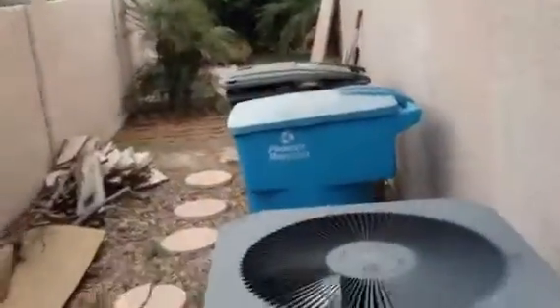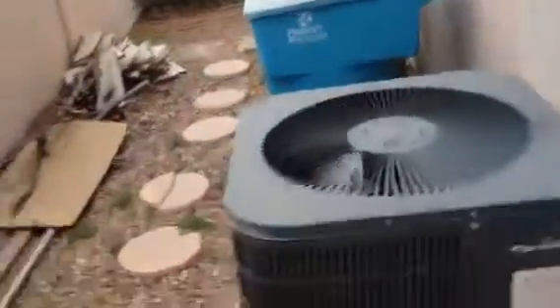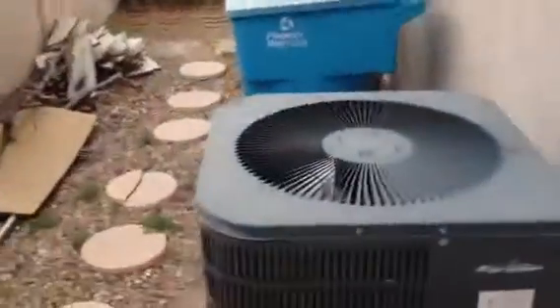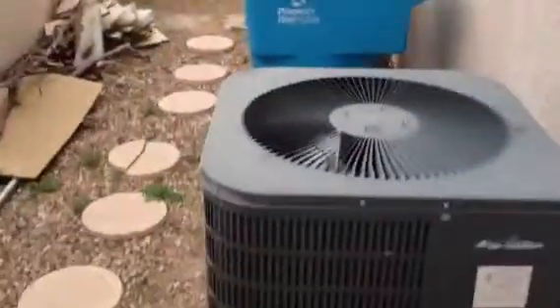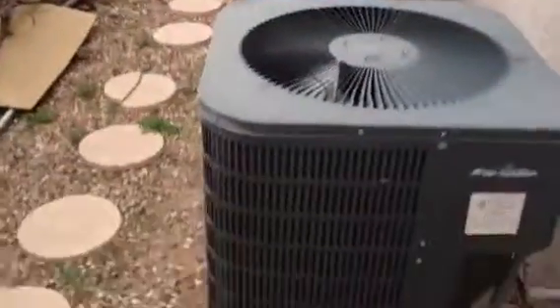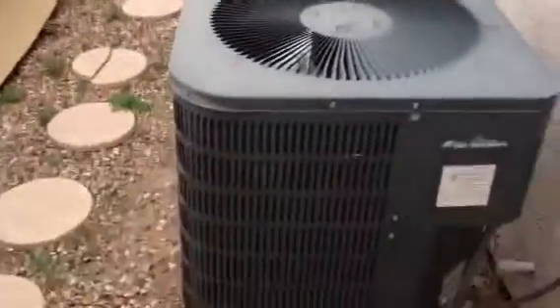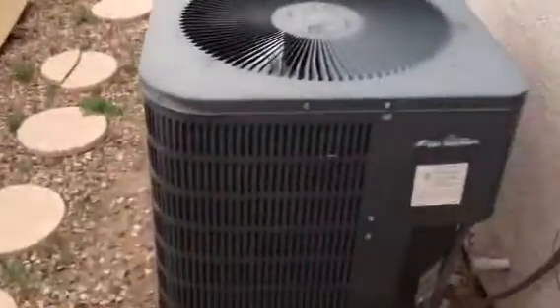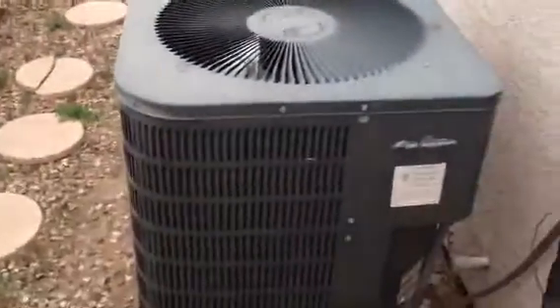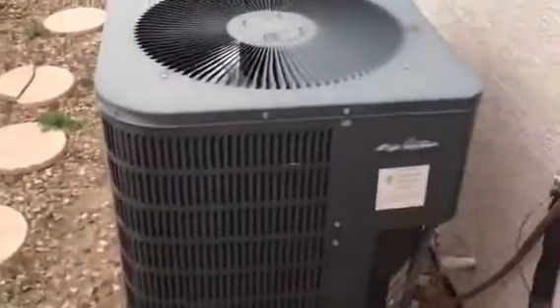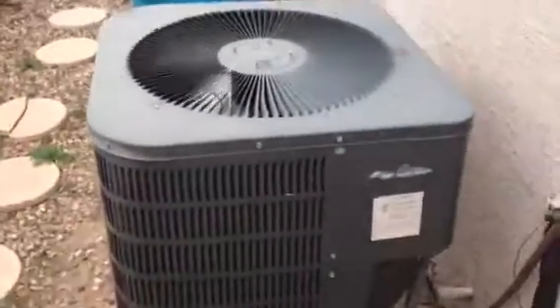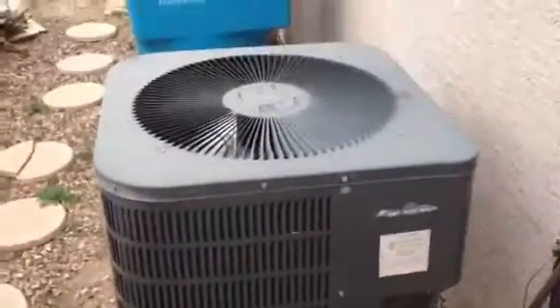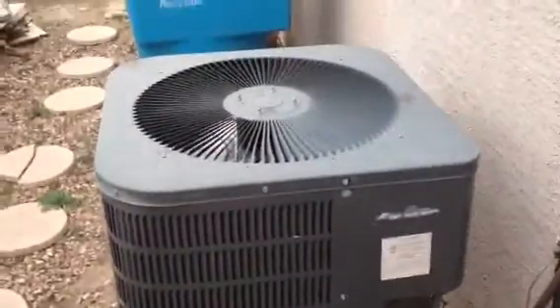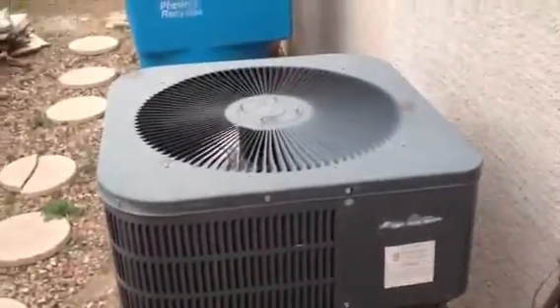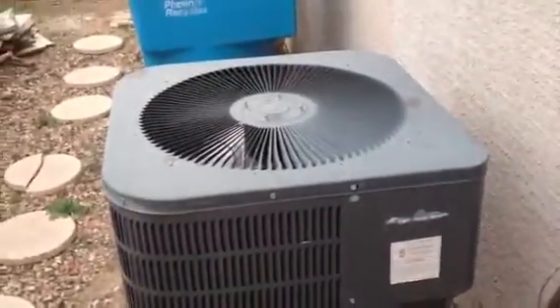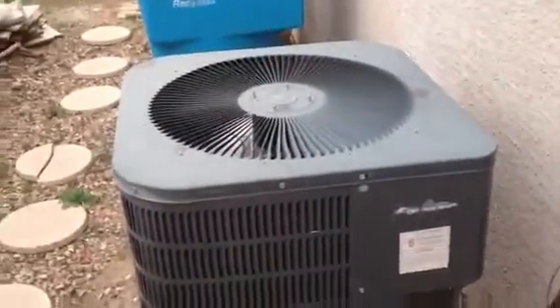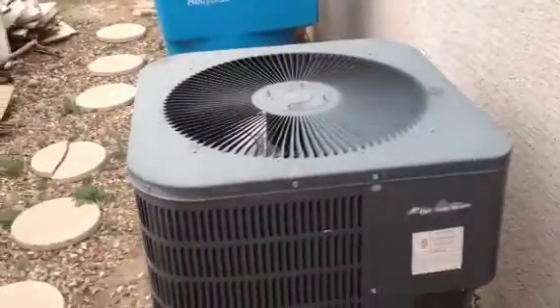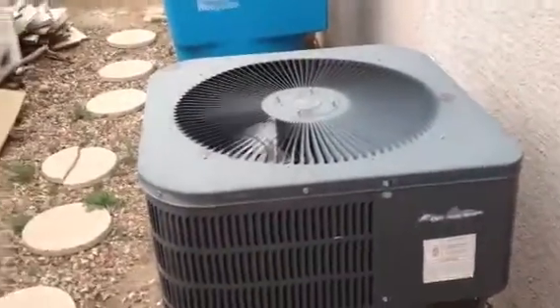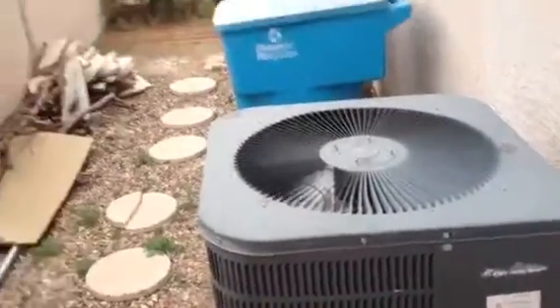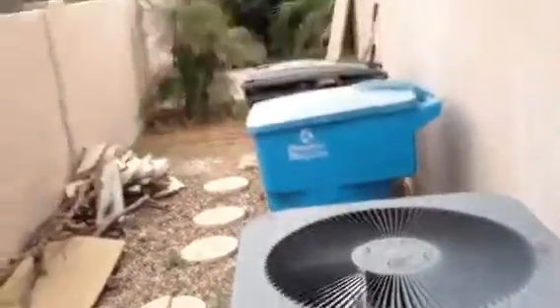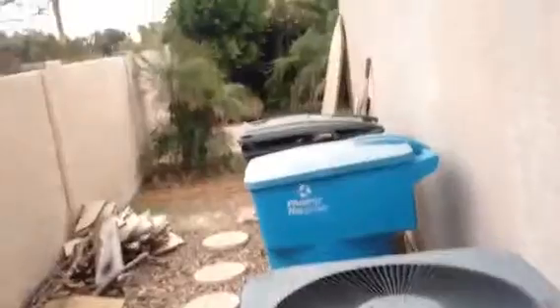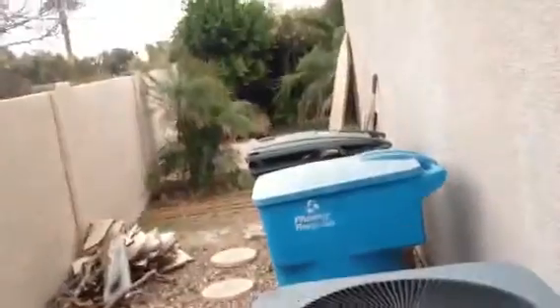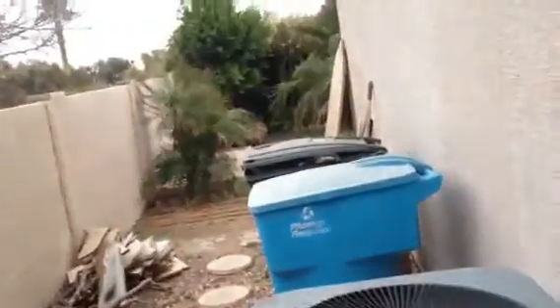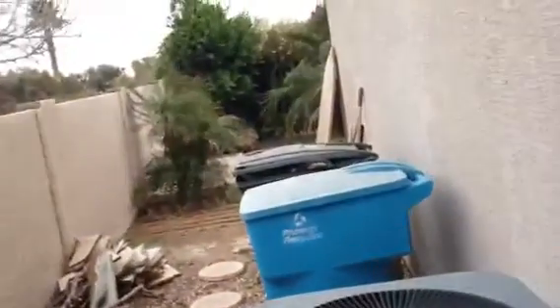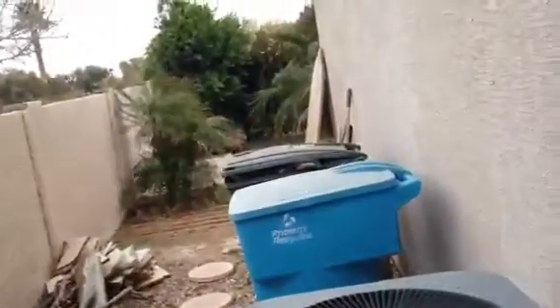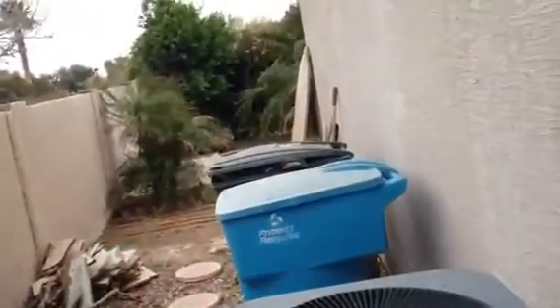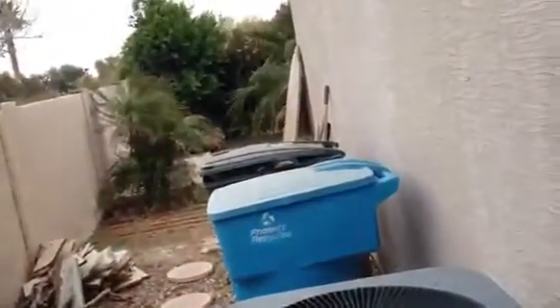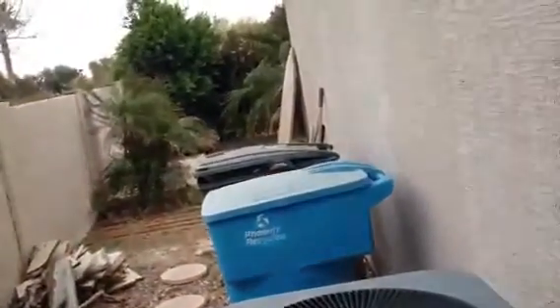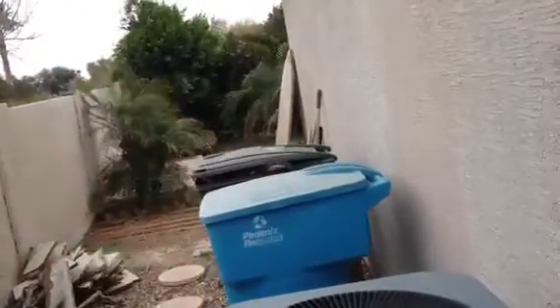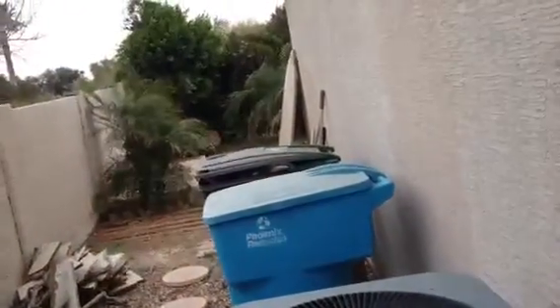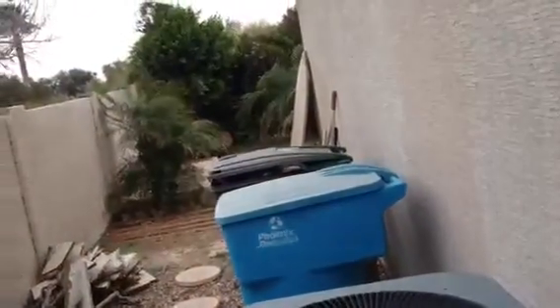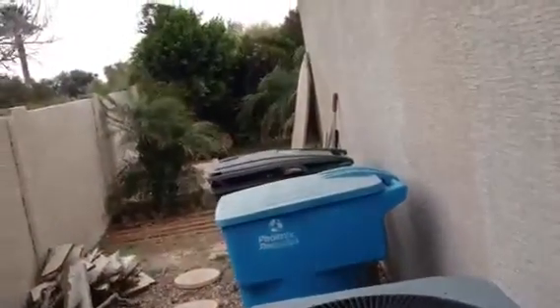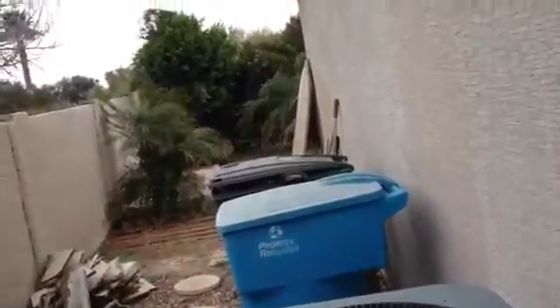The air conditioner is present and looks in good shape. The backyard looks well maintained.